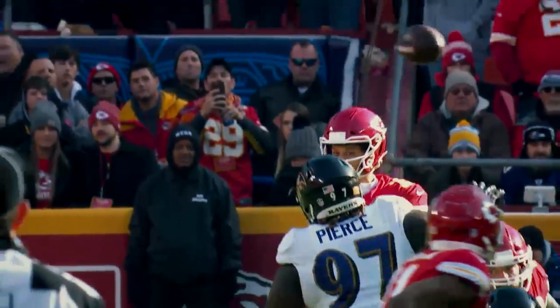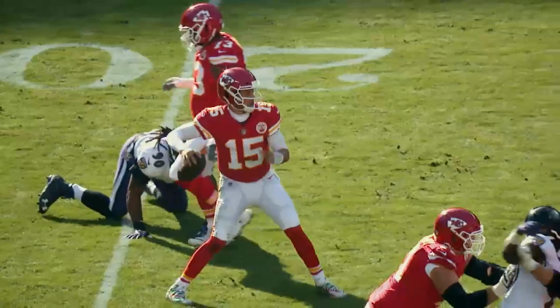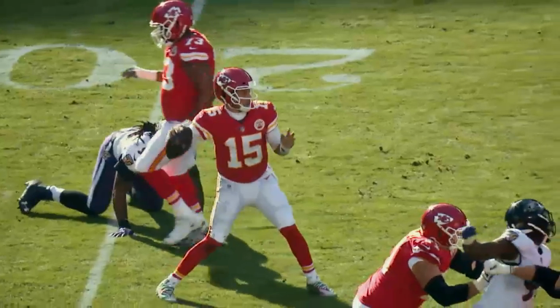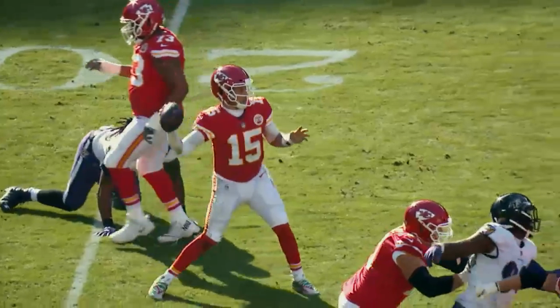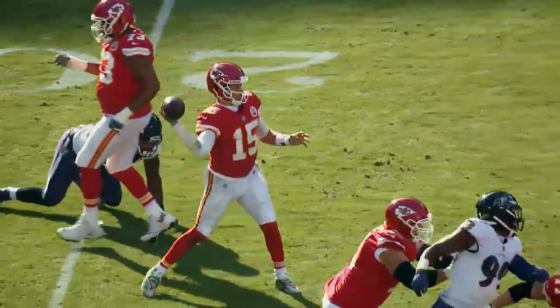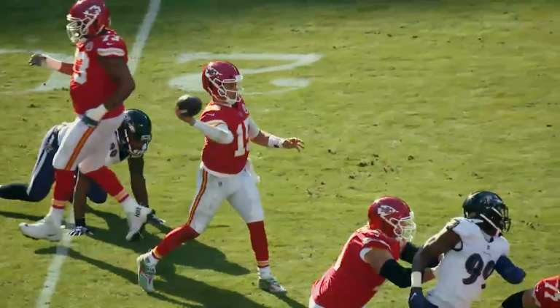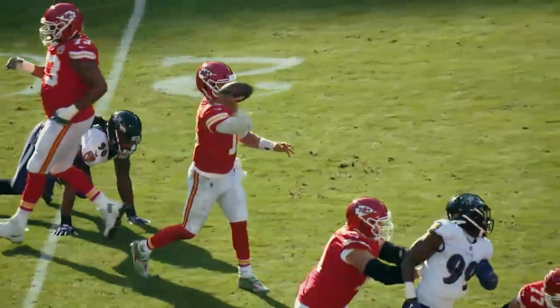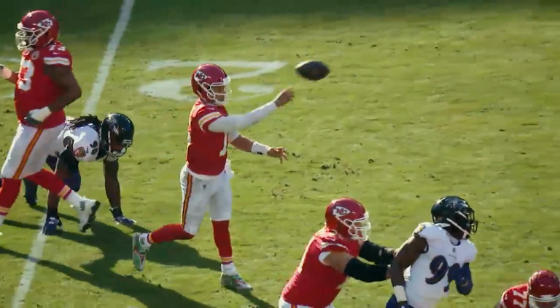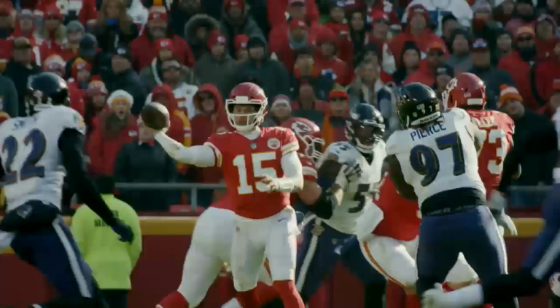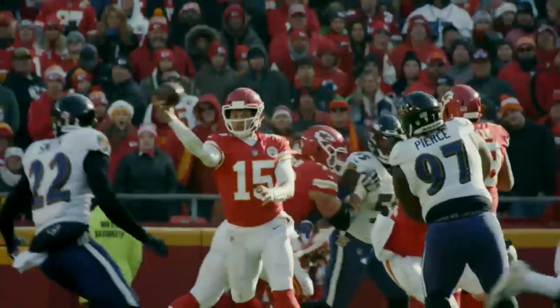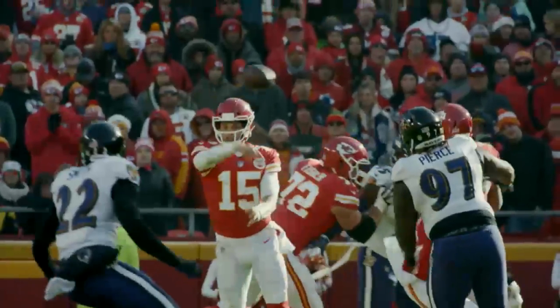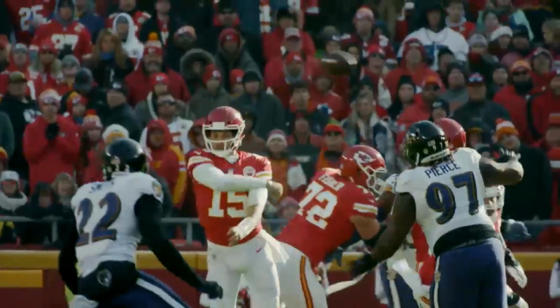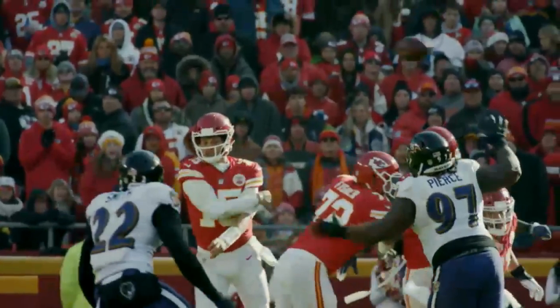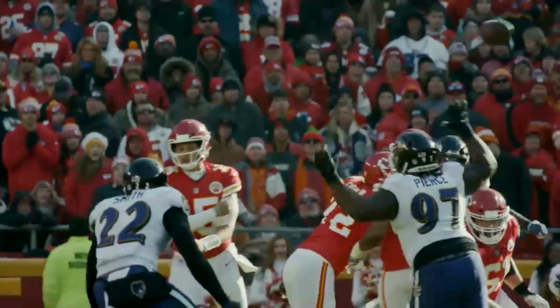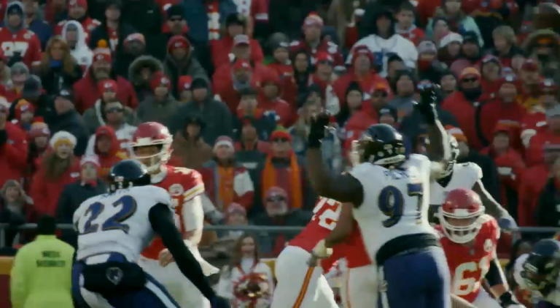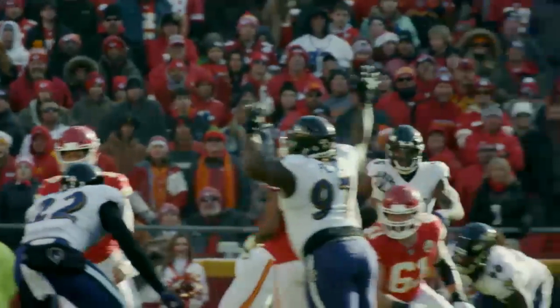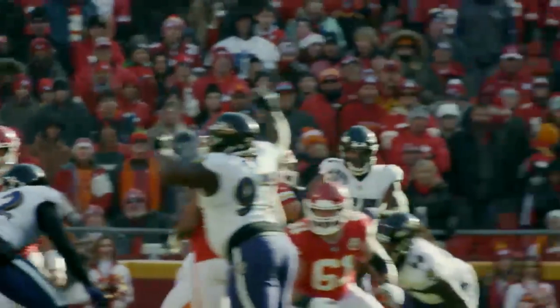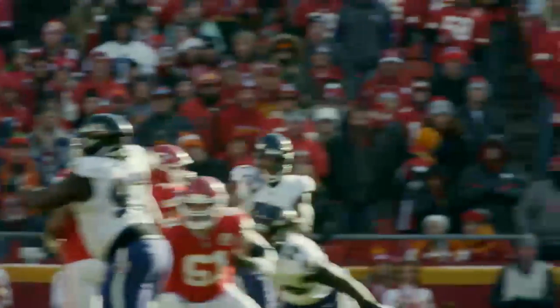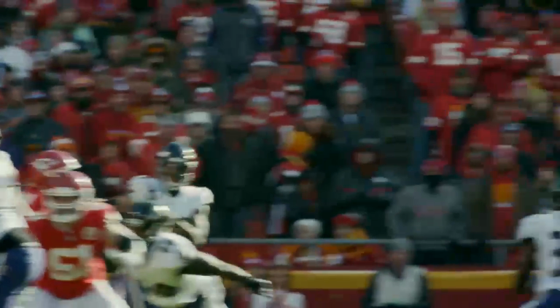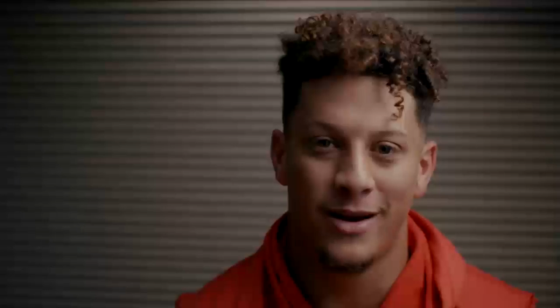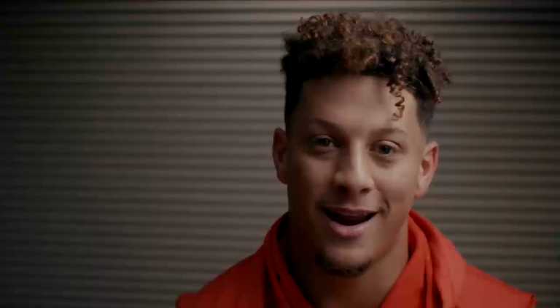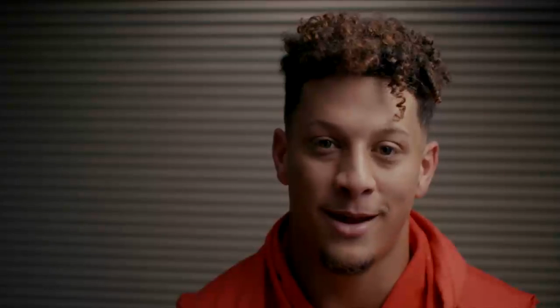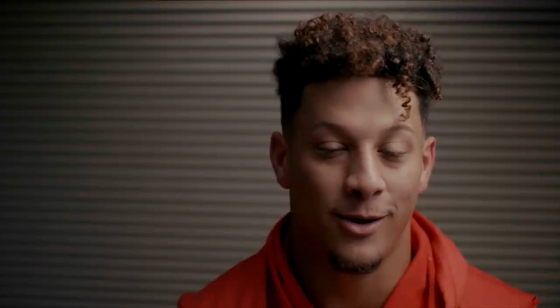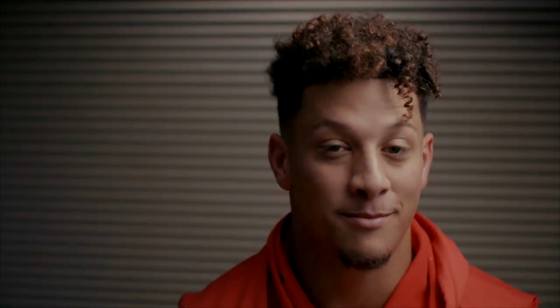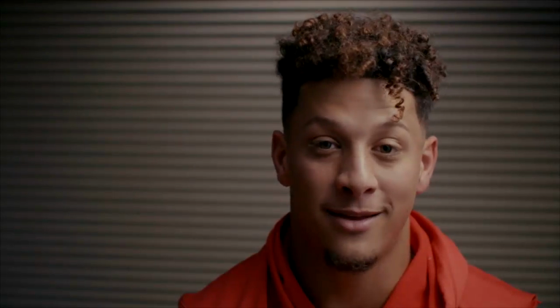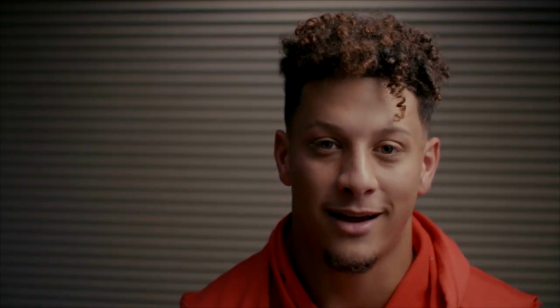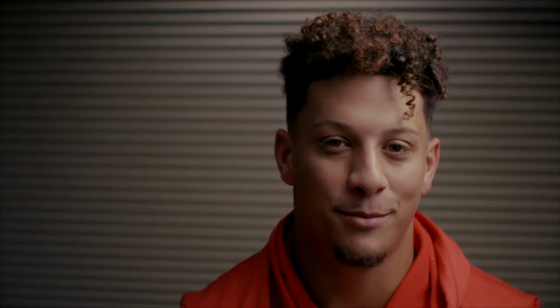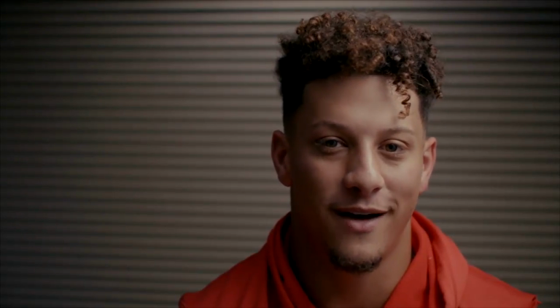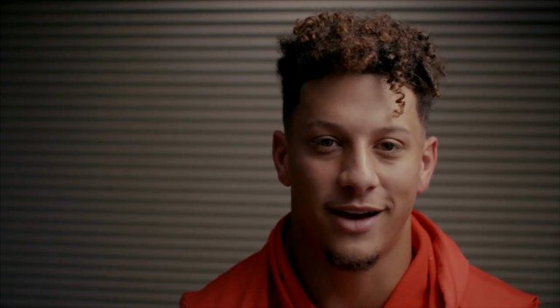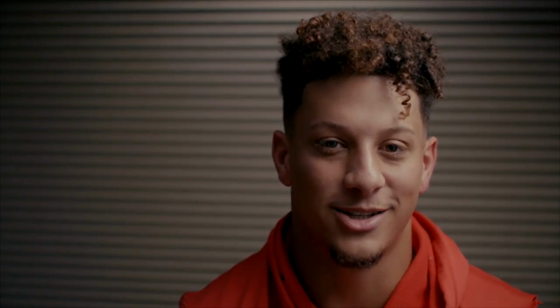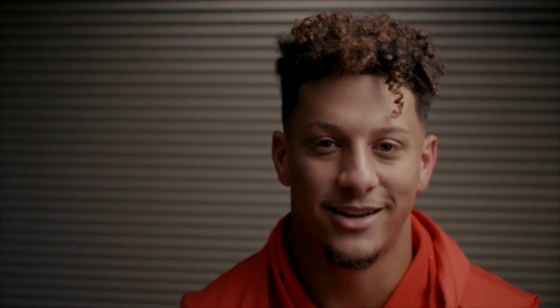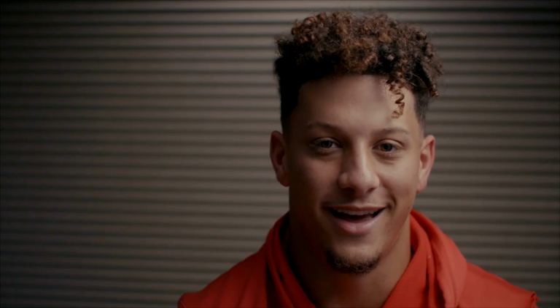I knew it was going to look pretty sweet when I got home. It was something that I threw it, and I was like, man, I can't believe I just did that.